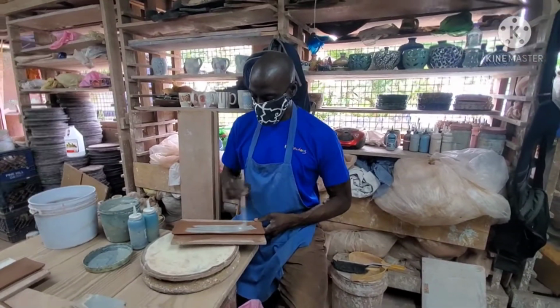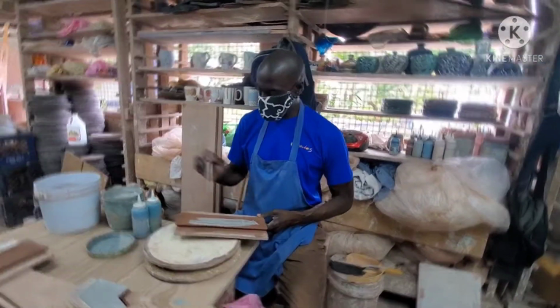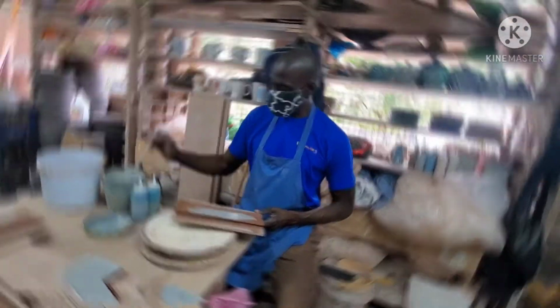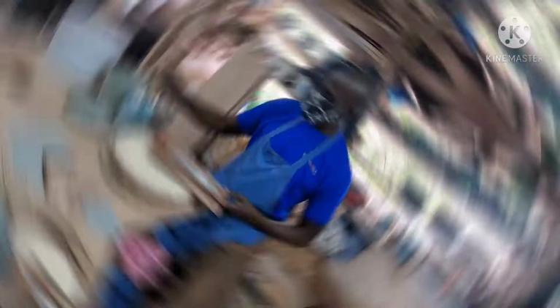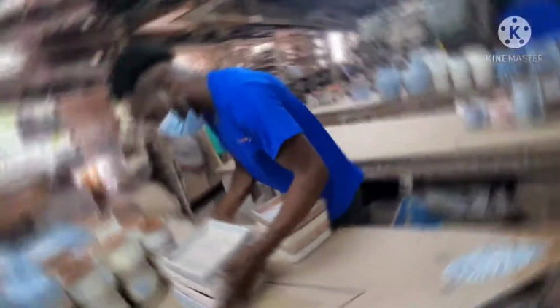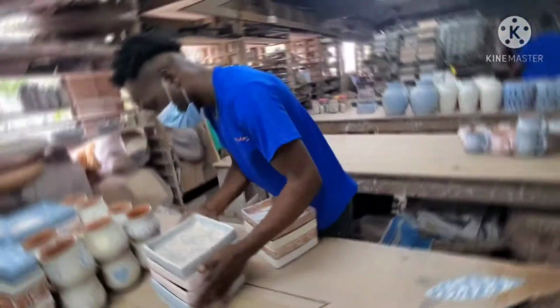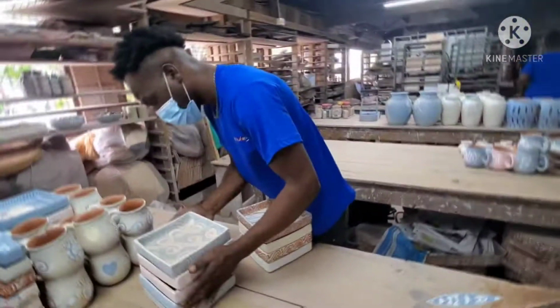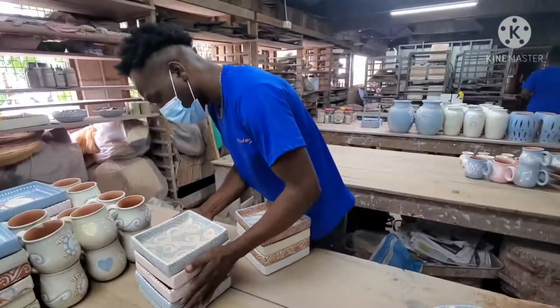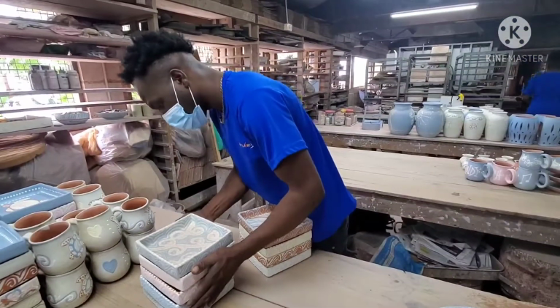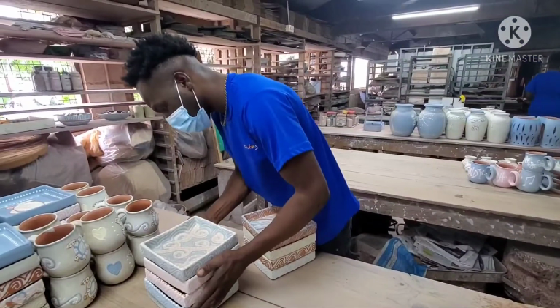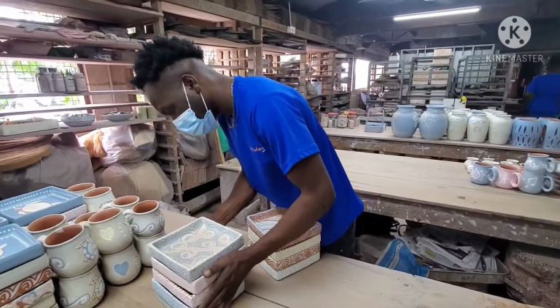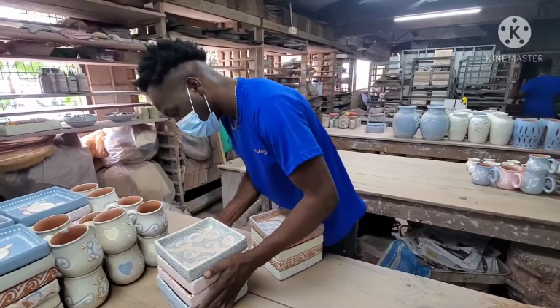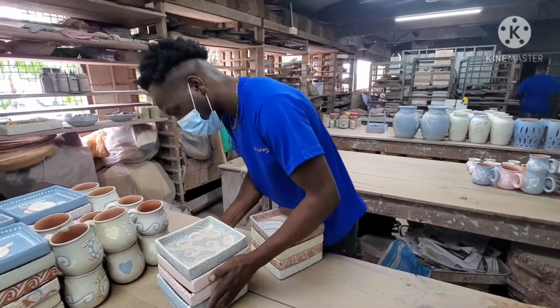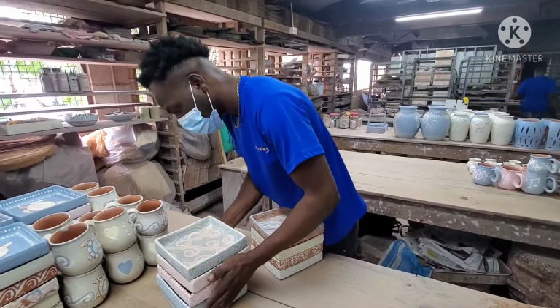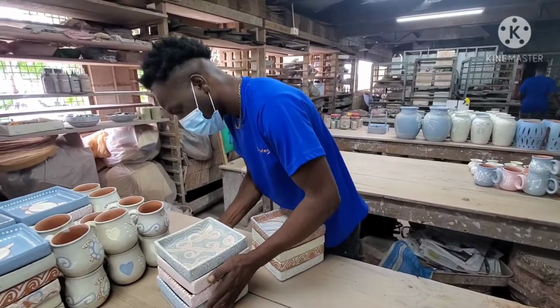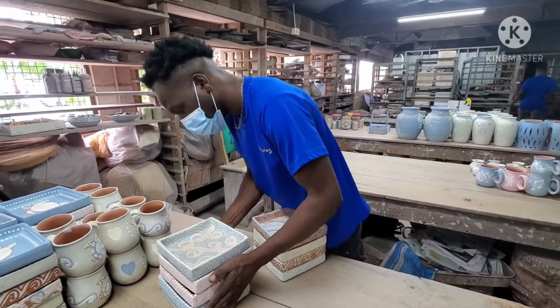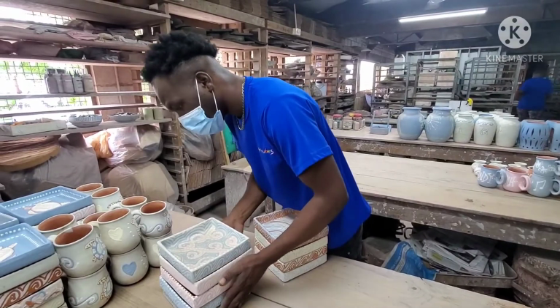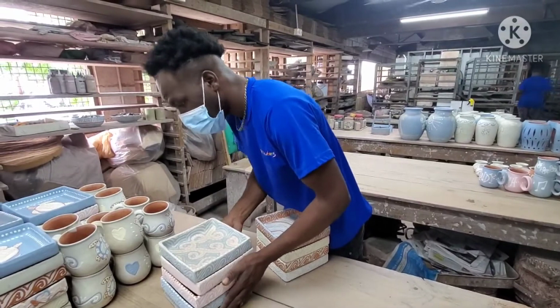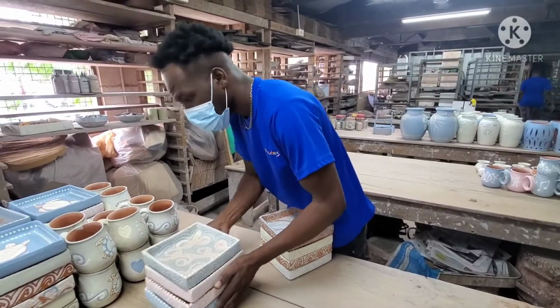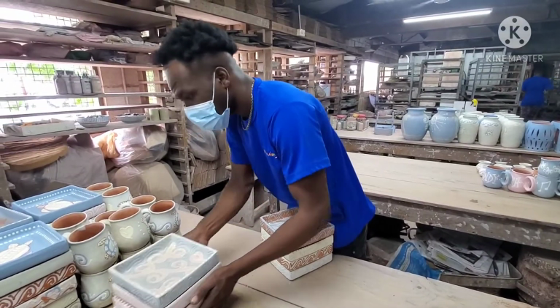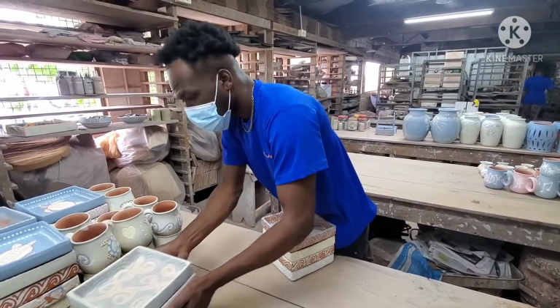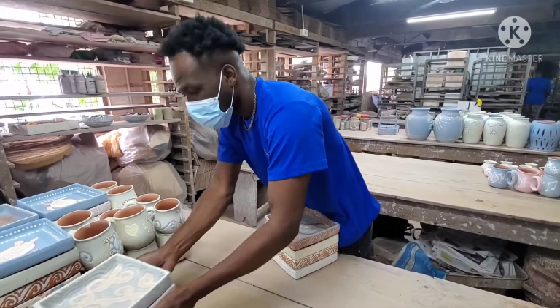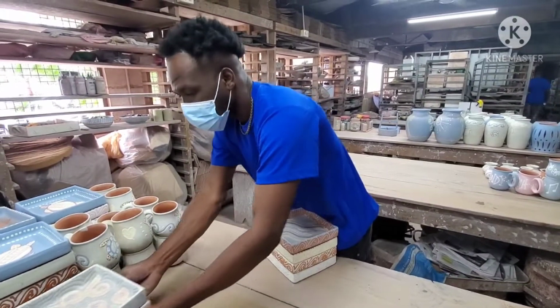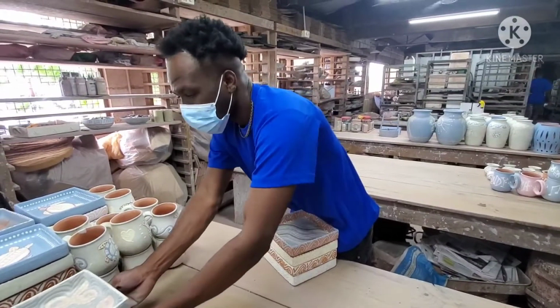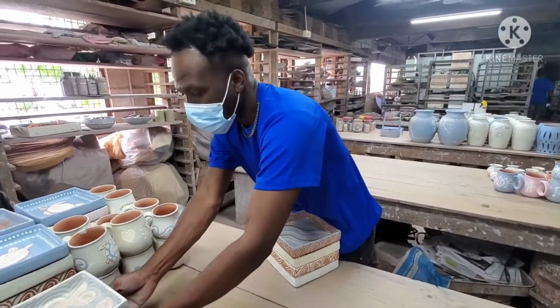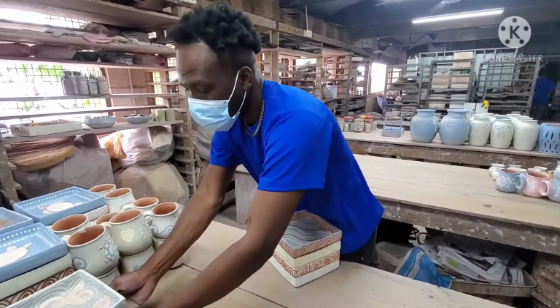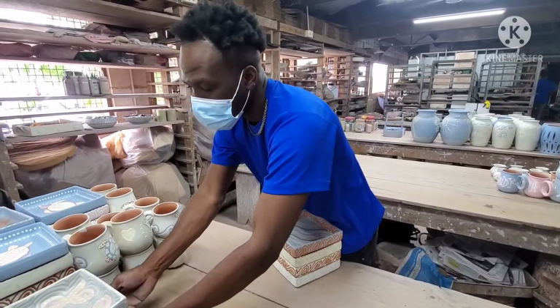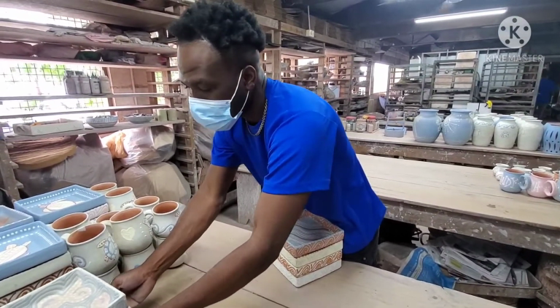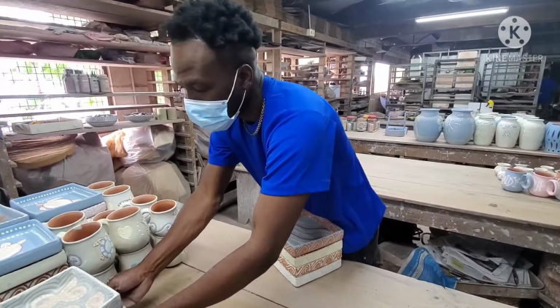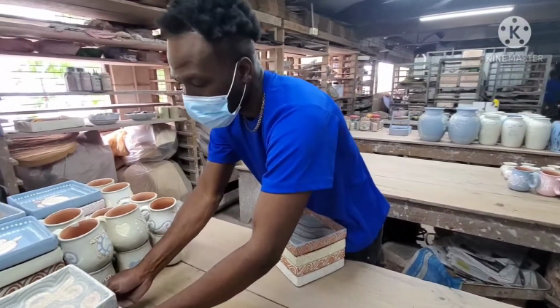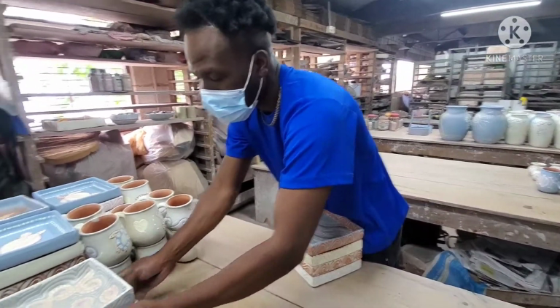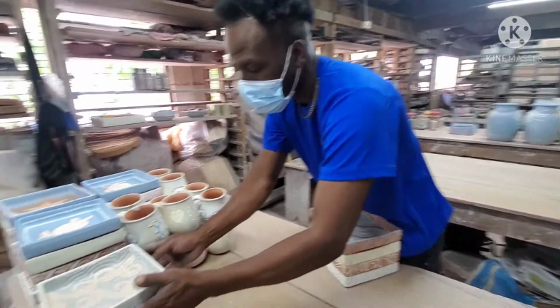You have some of the finished products that you're going to? Yeah. This one I'm about to get glazed.